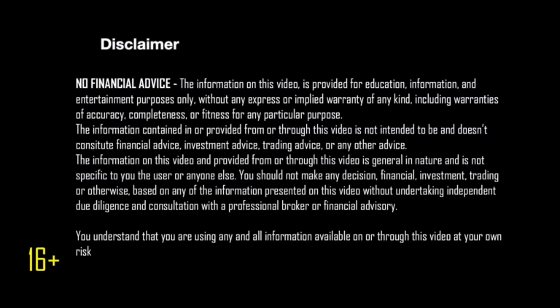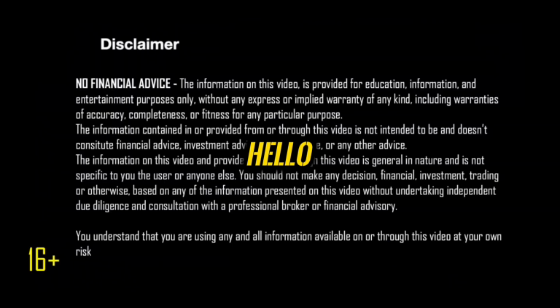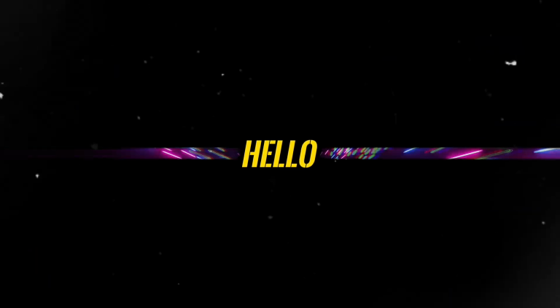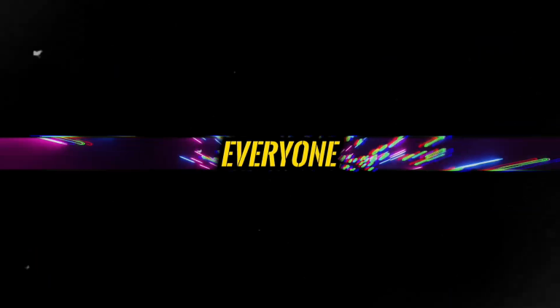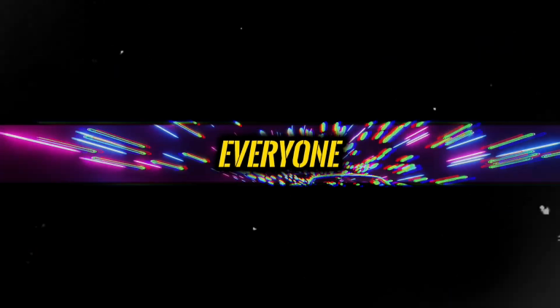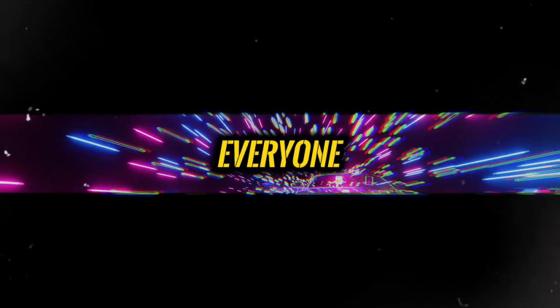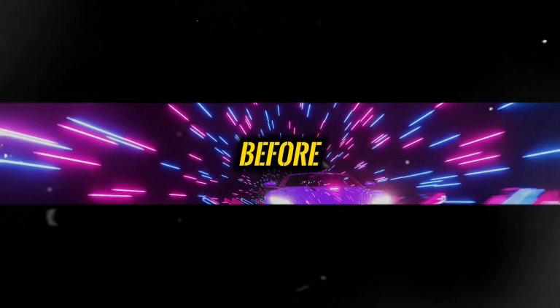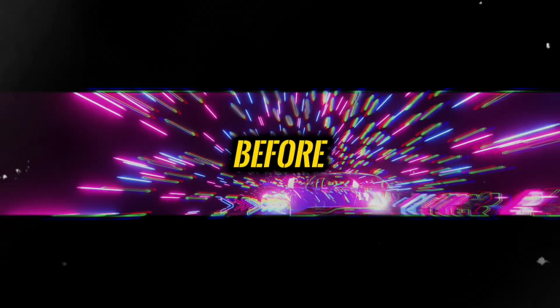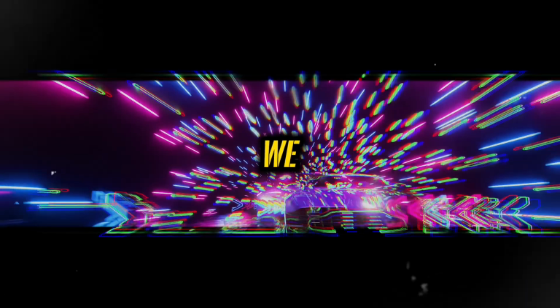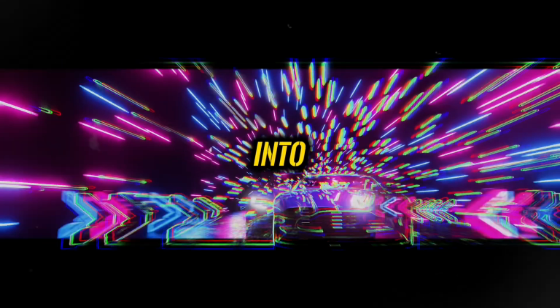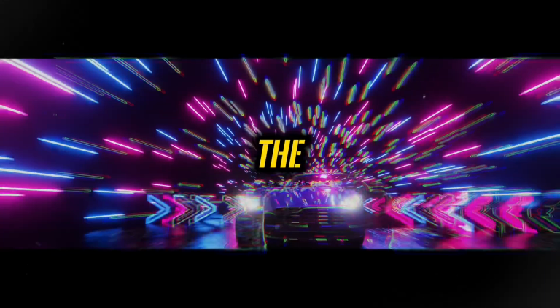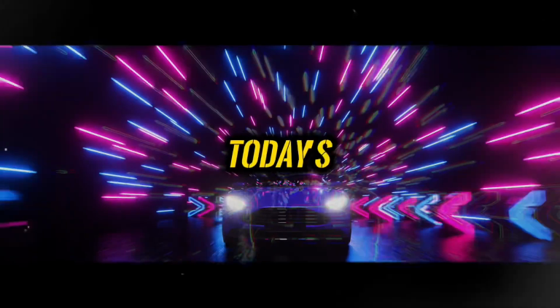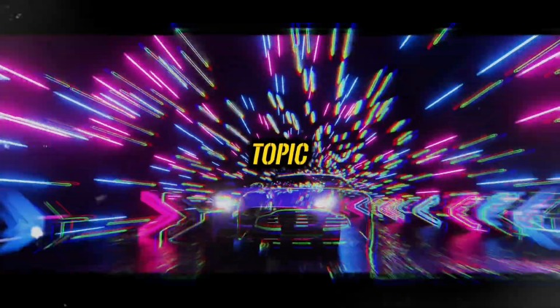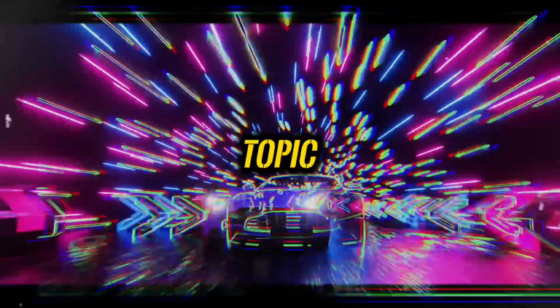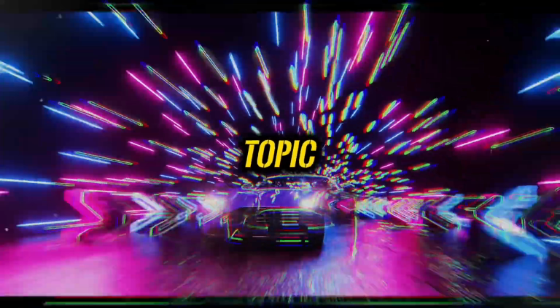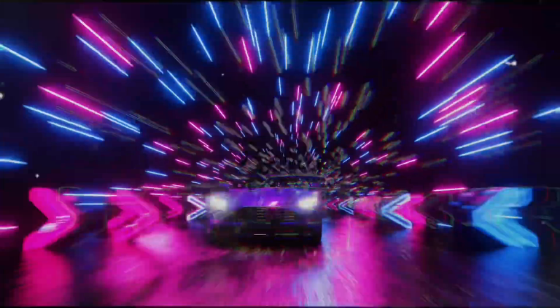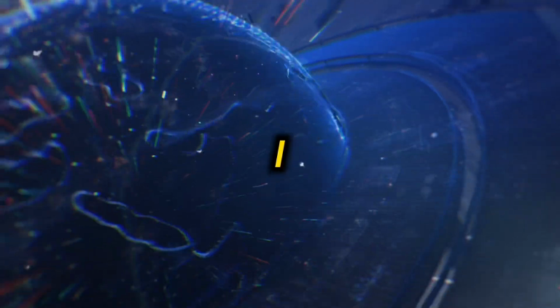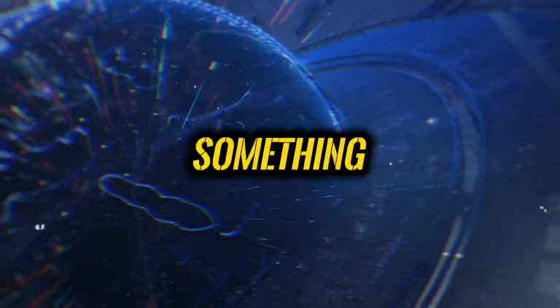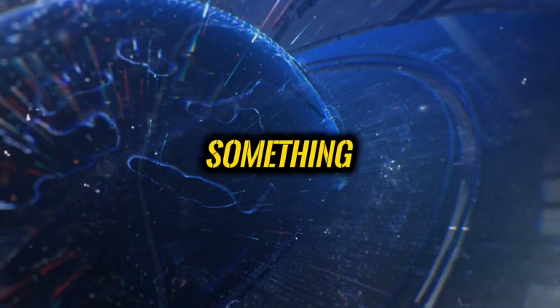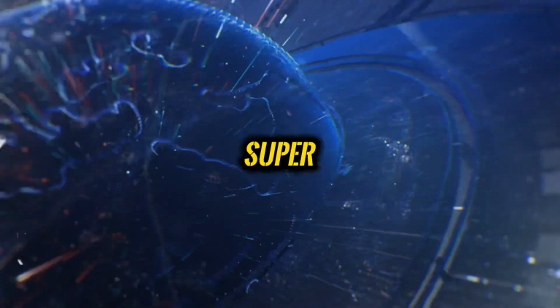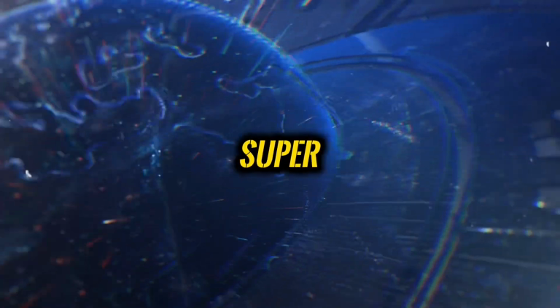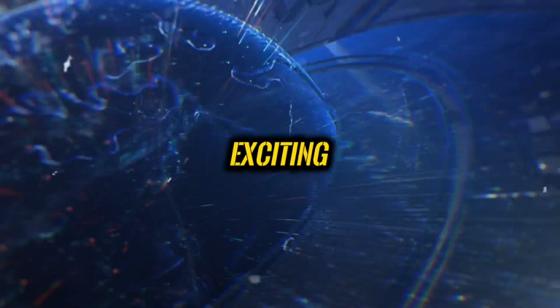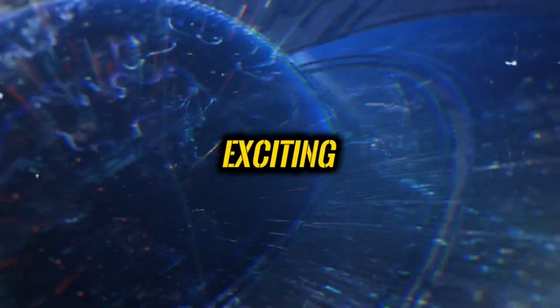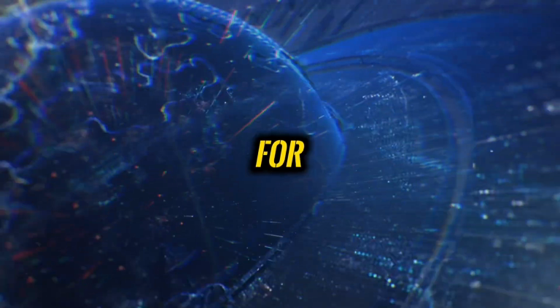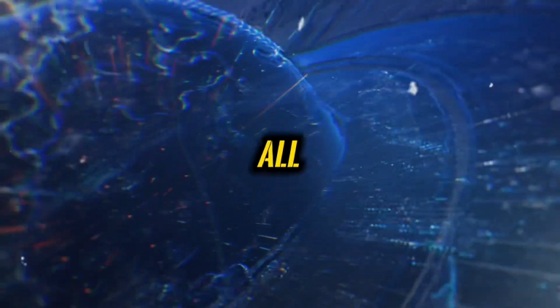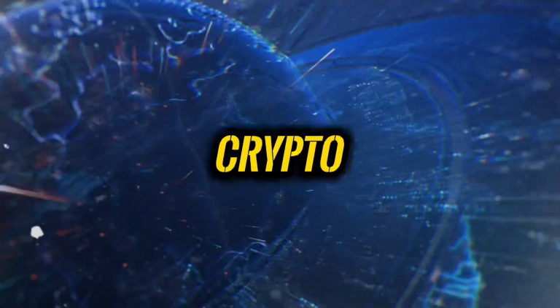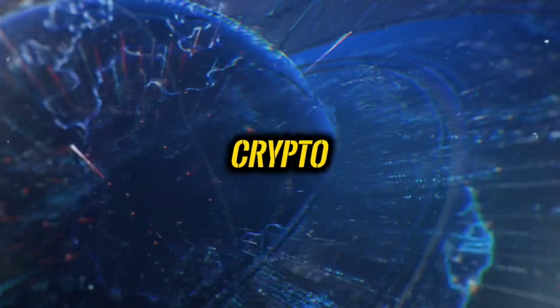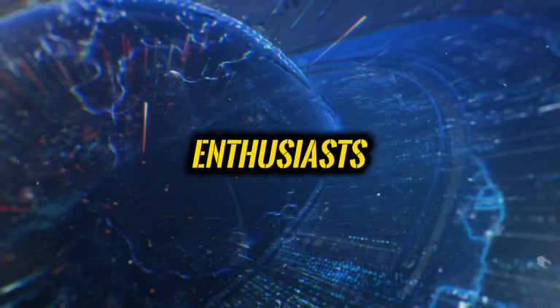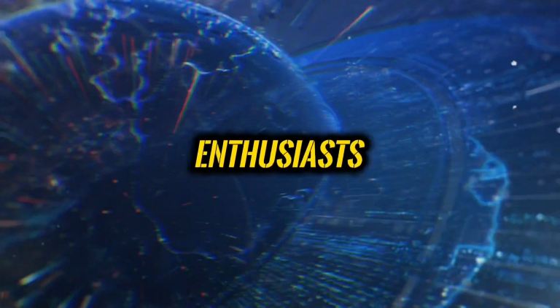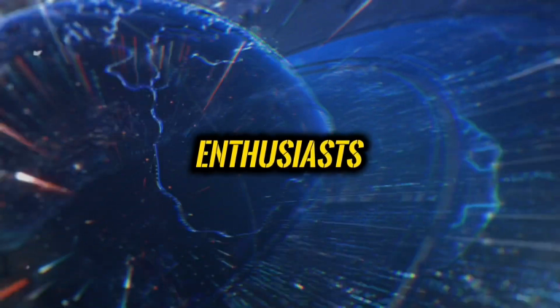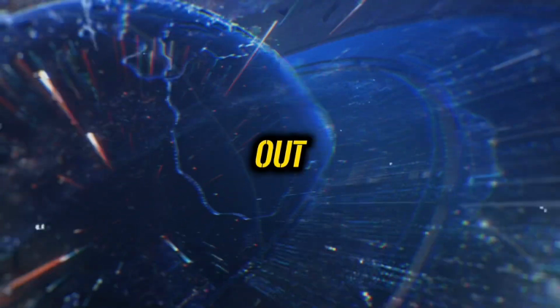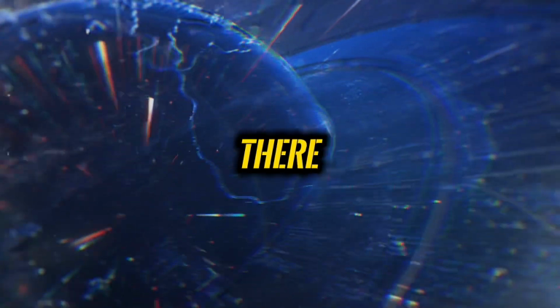Hello everyone! Before we get into today's topic, I have something super exciting for all the crypto enthusiasts out there.